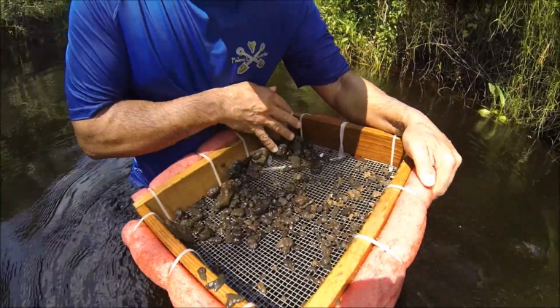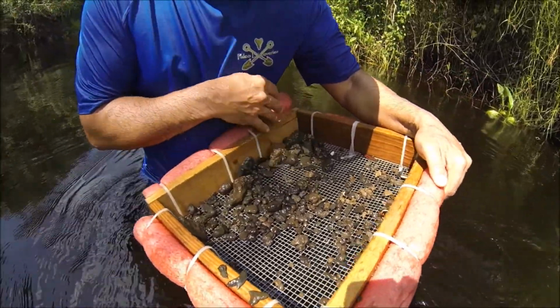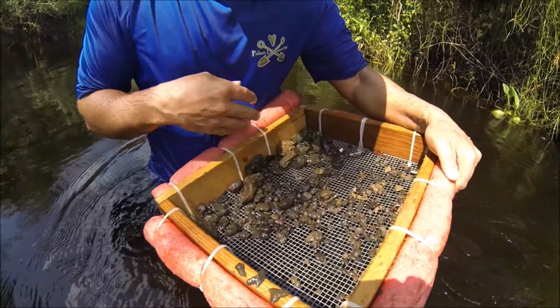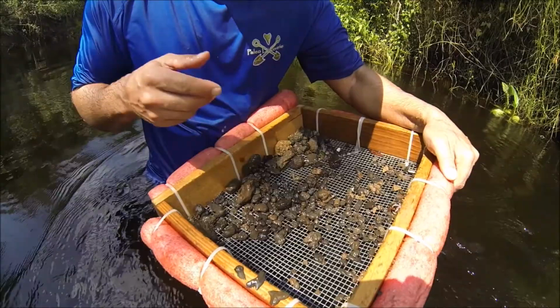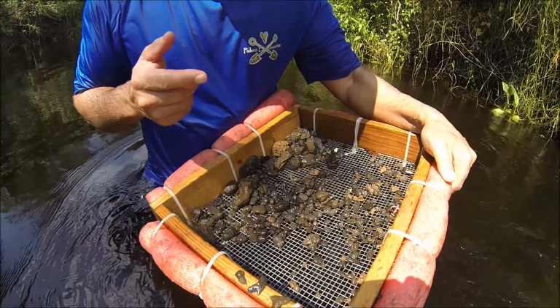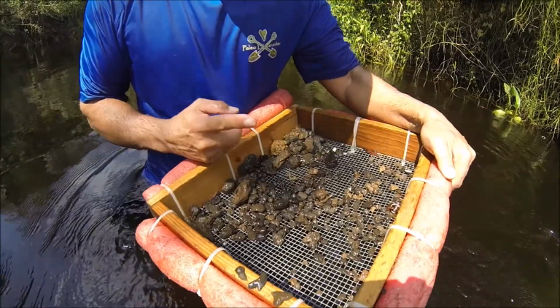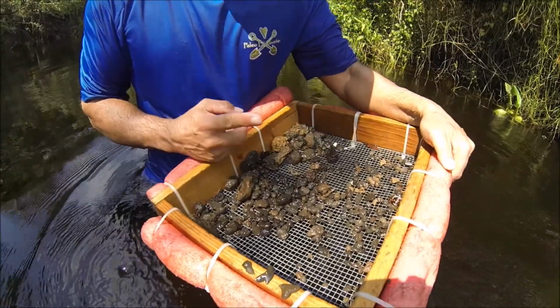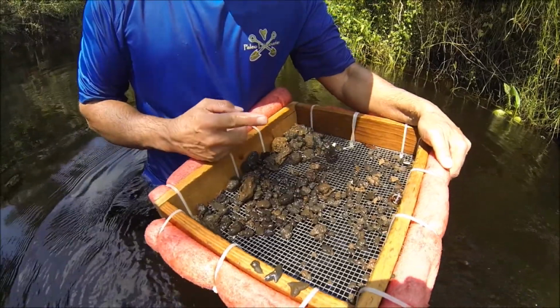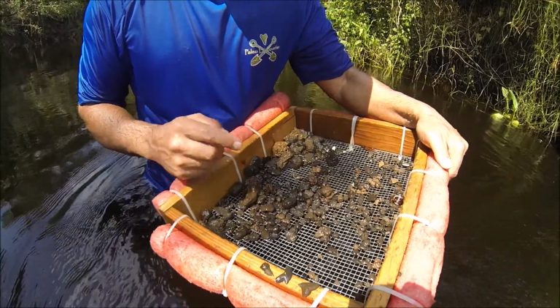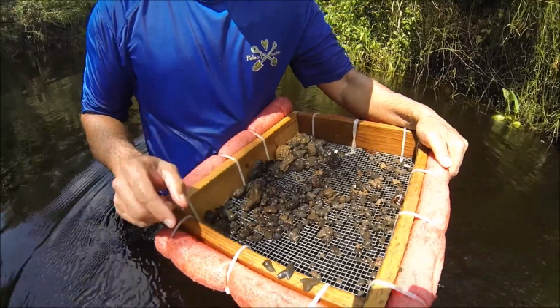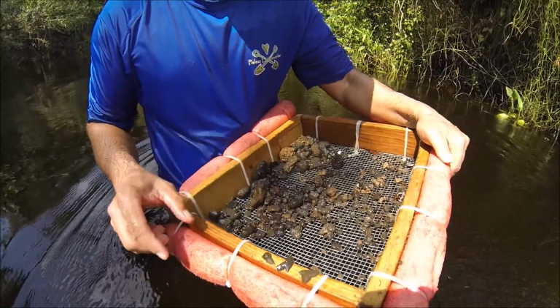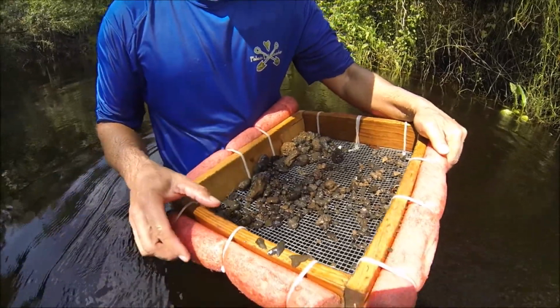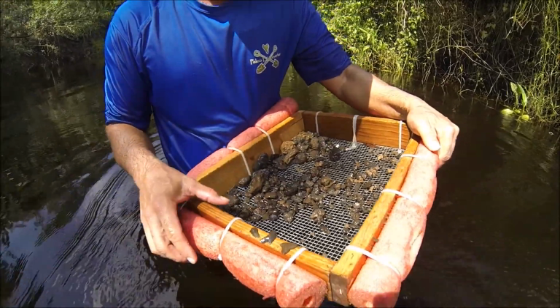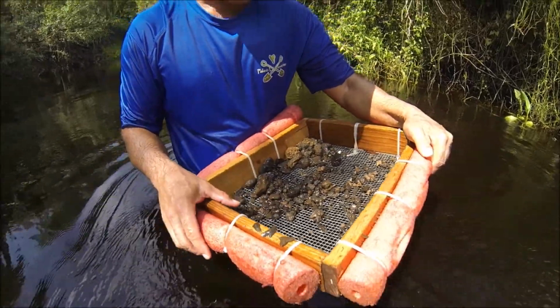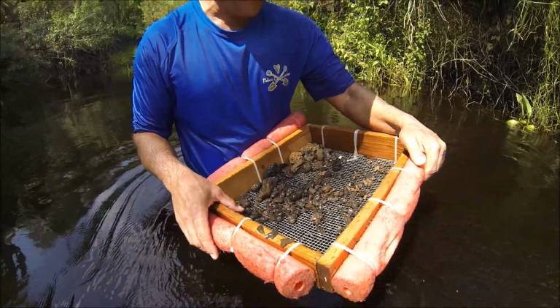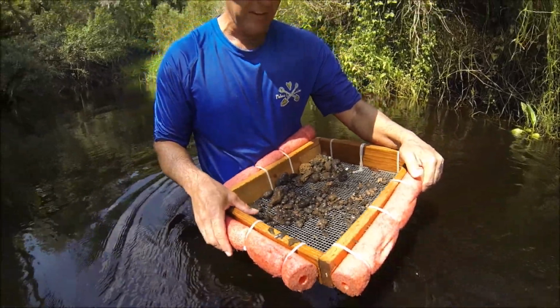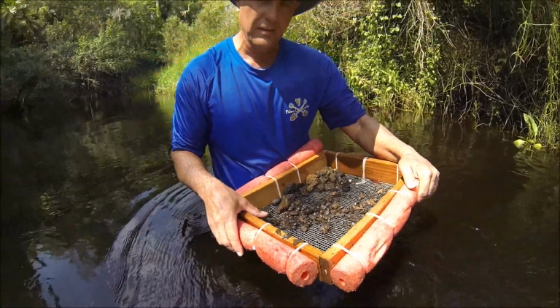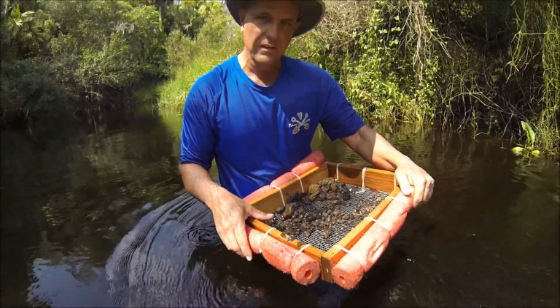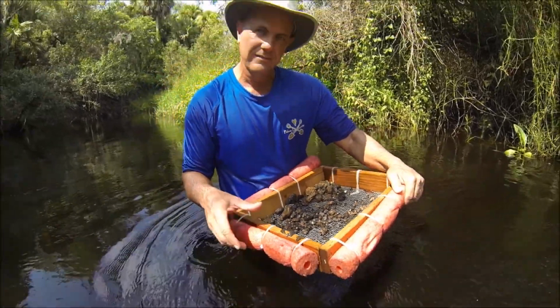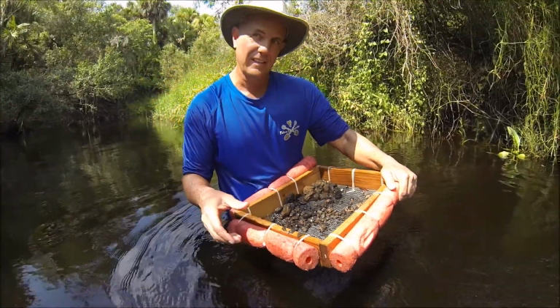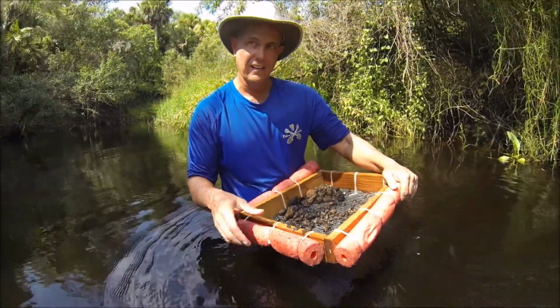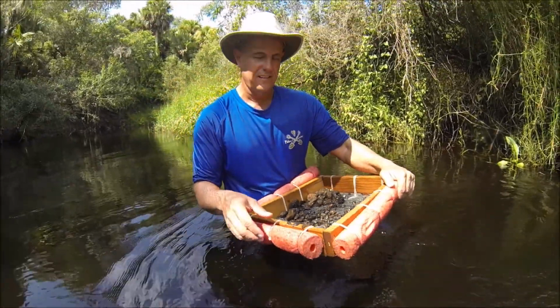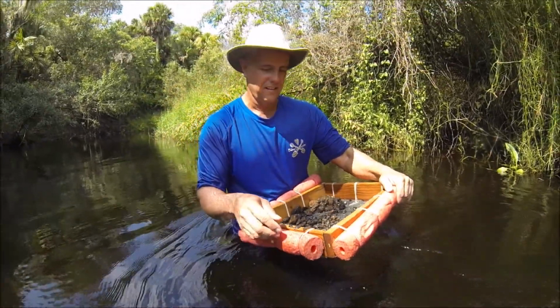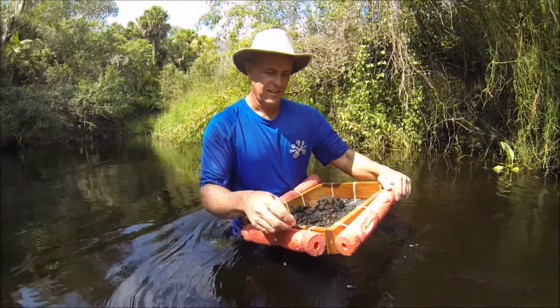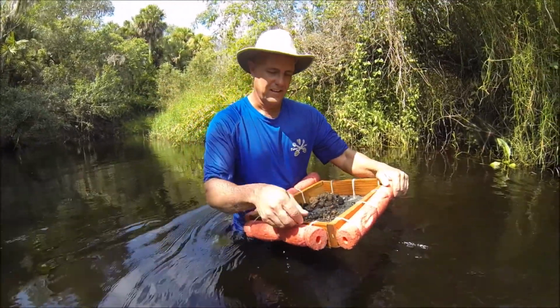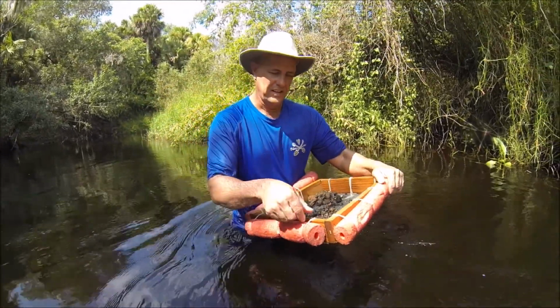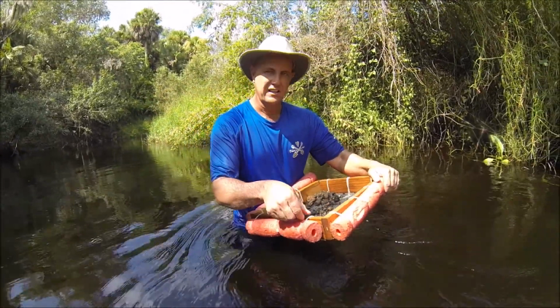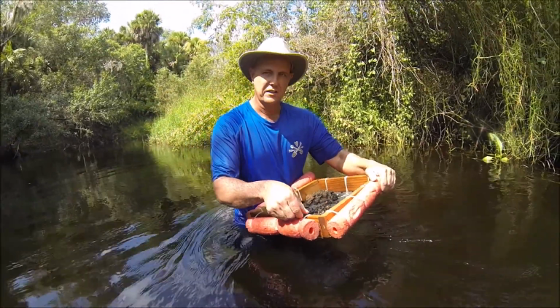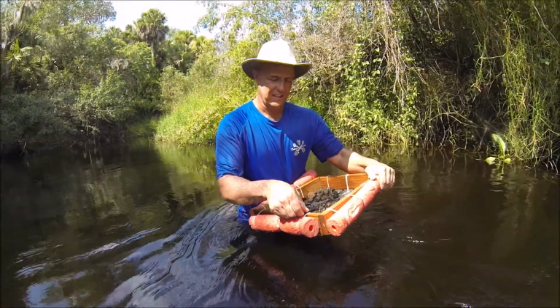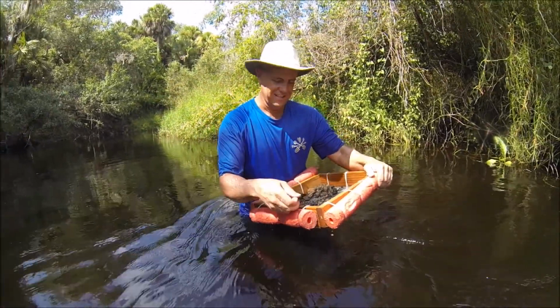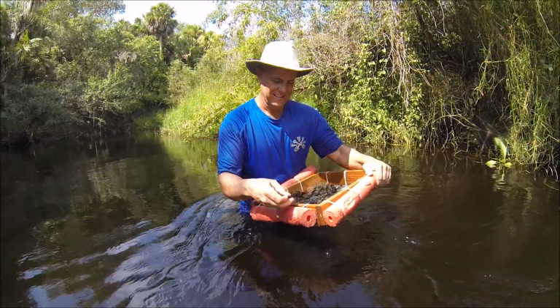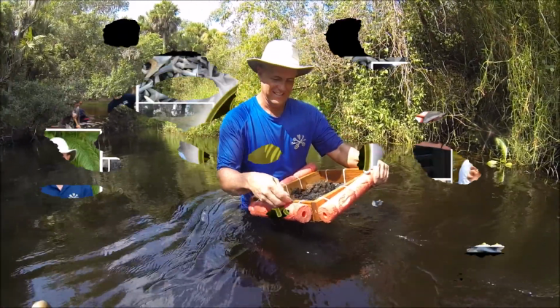That's not bad for one shovel out of gravel. Another day in the creek. Maybe.